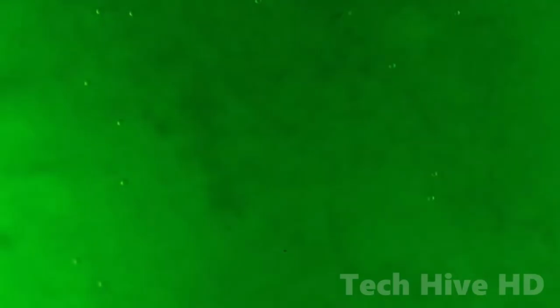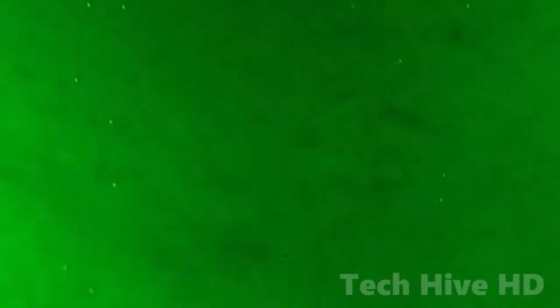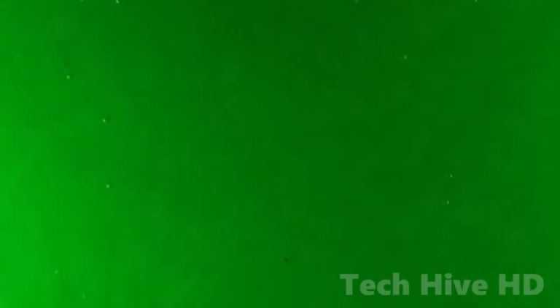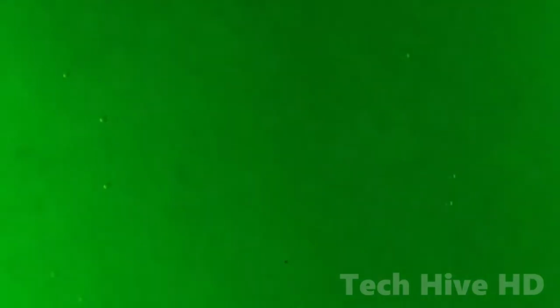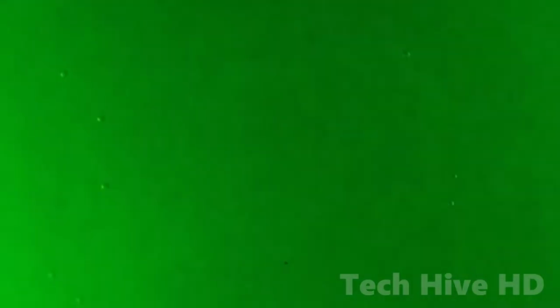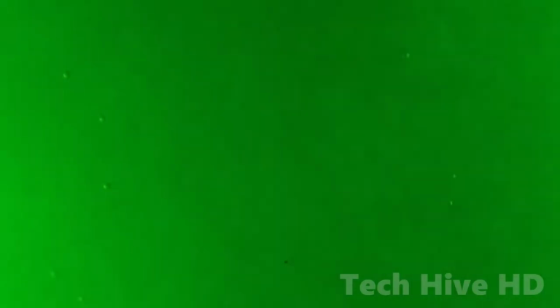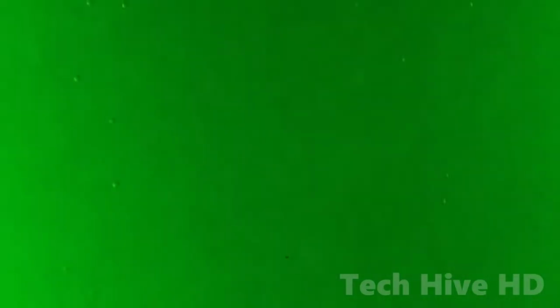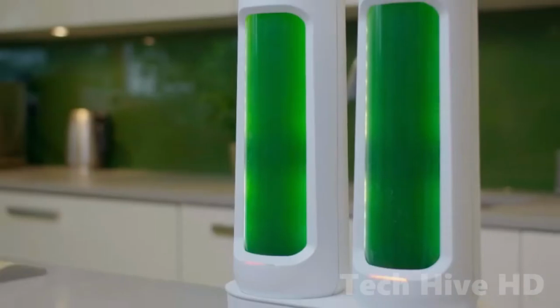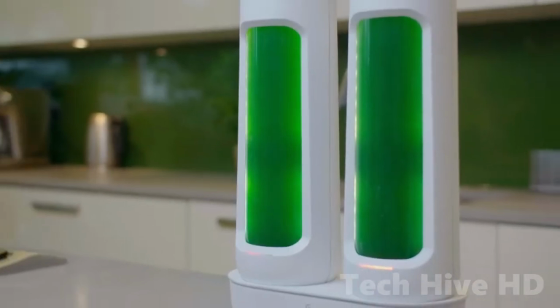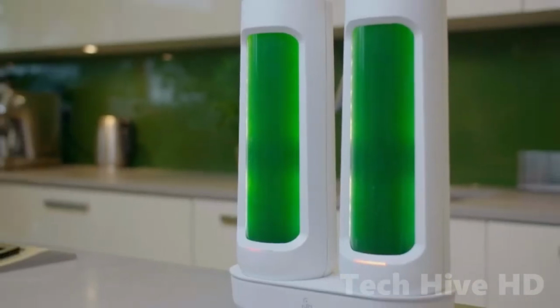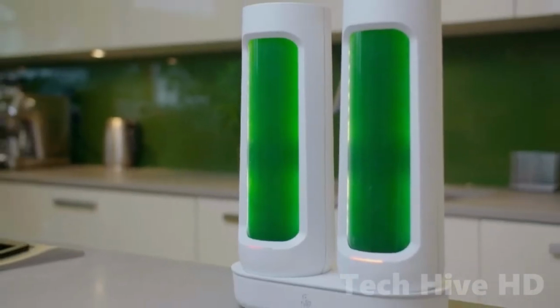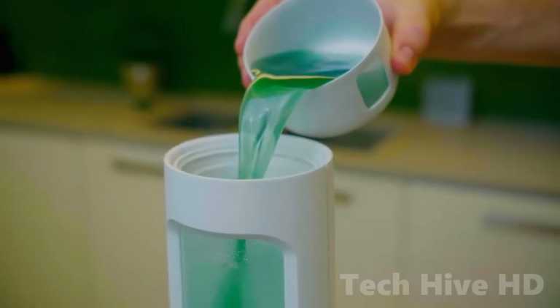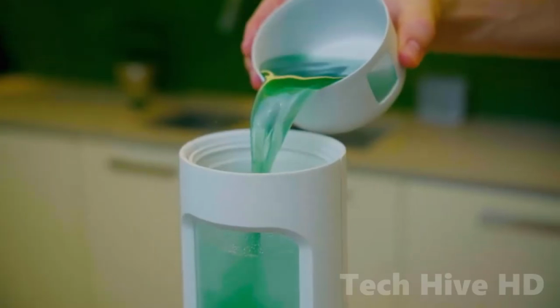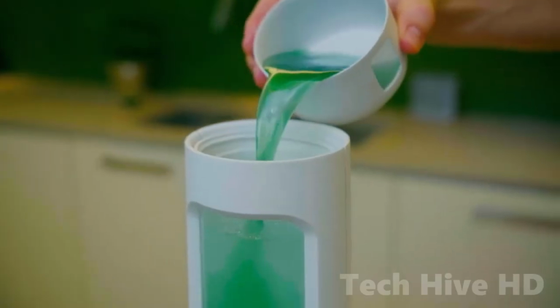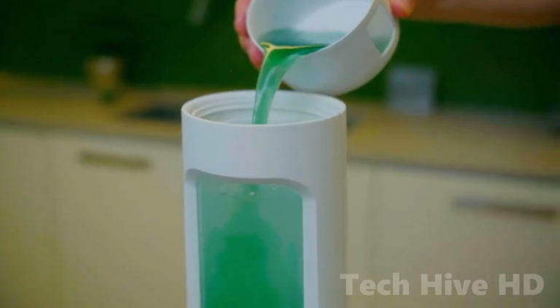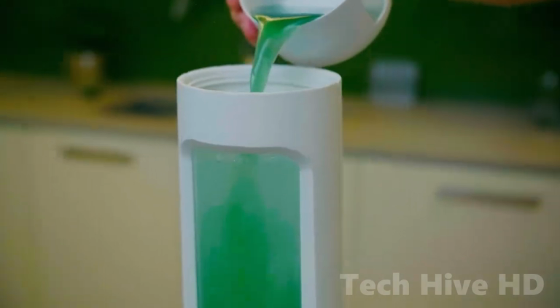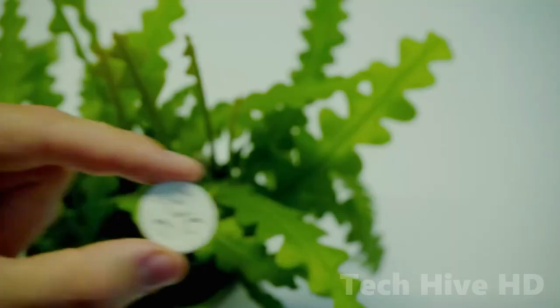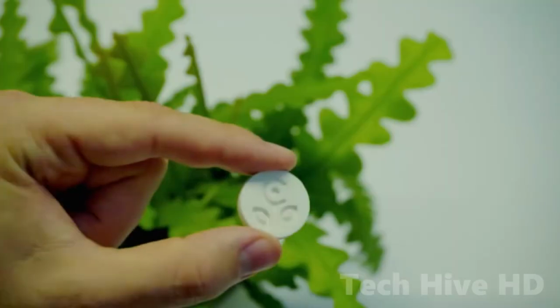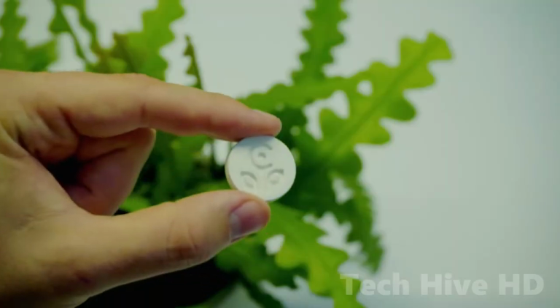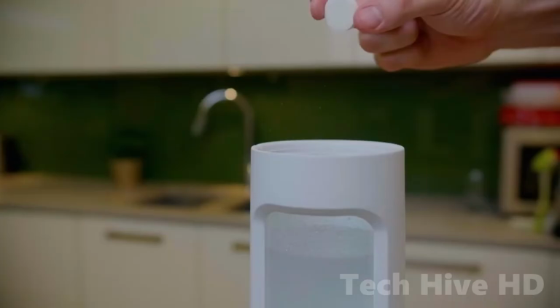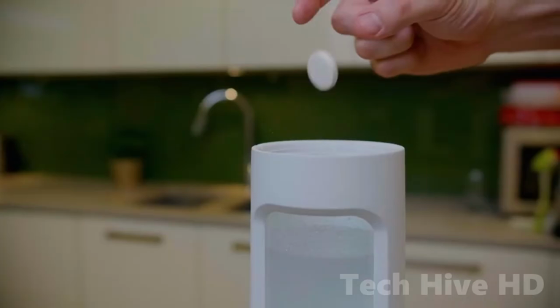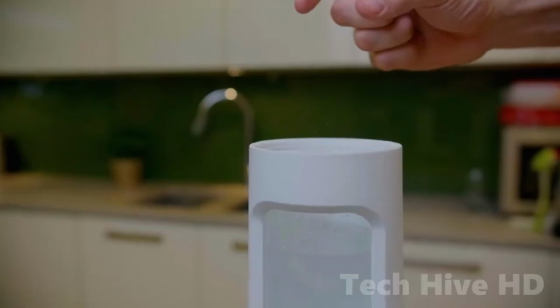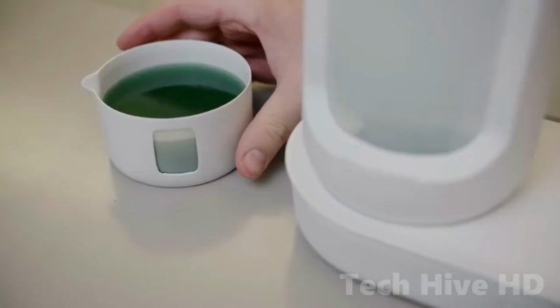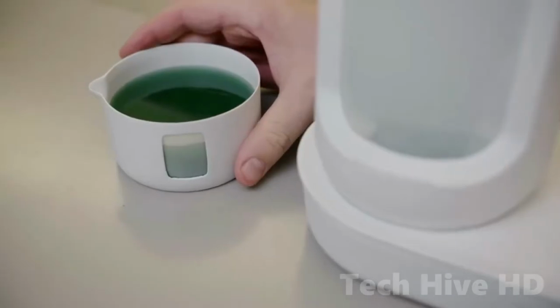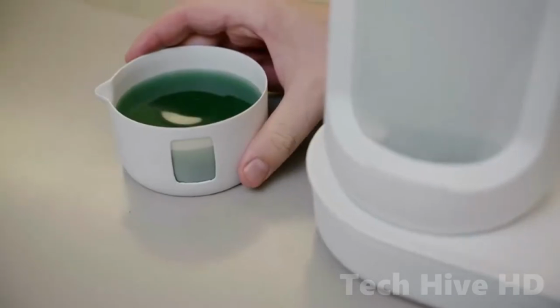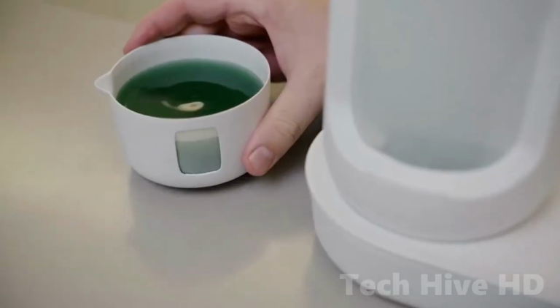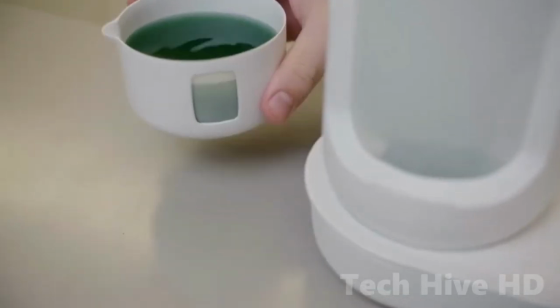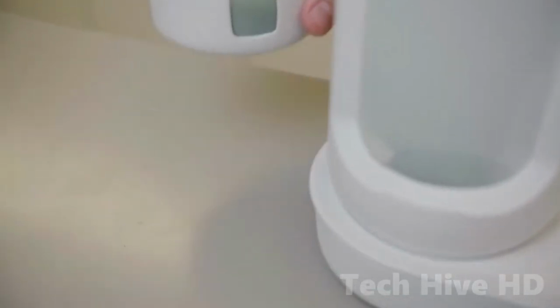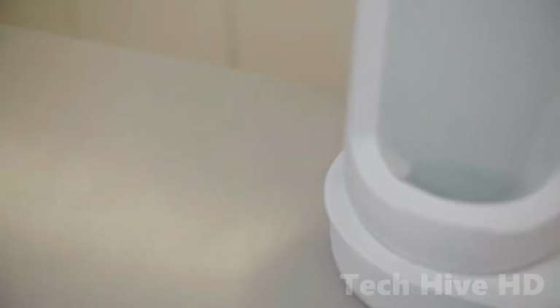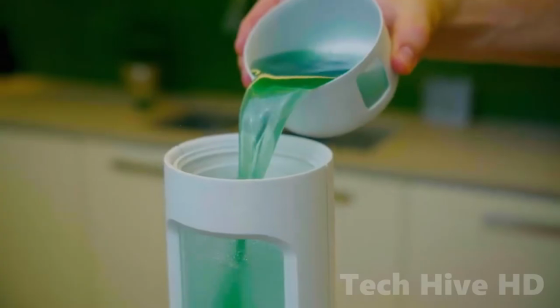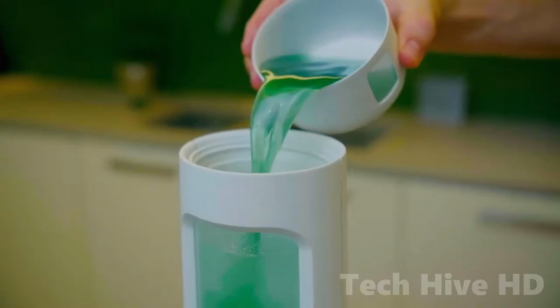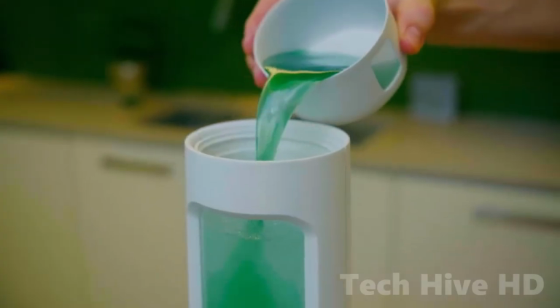It's also simple to get started. Simply add water, a vitamin tablet, and some living spirulina to each pod.